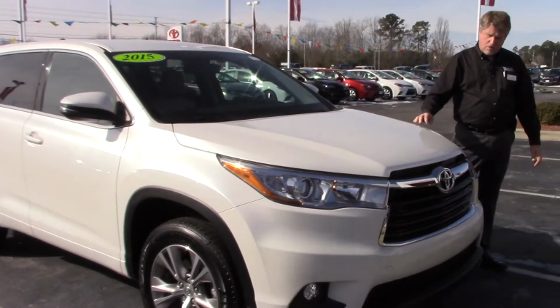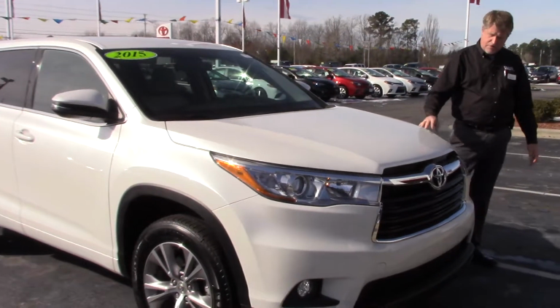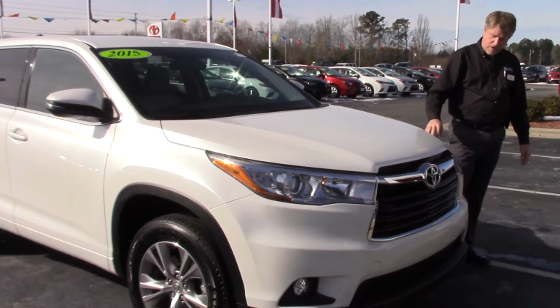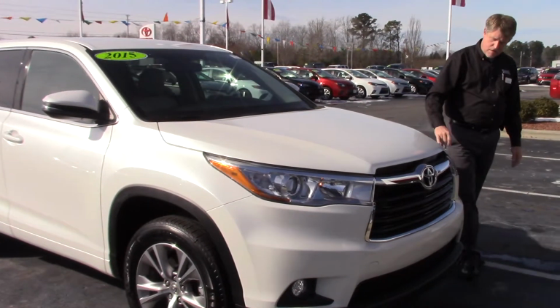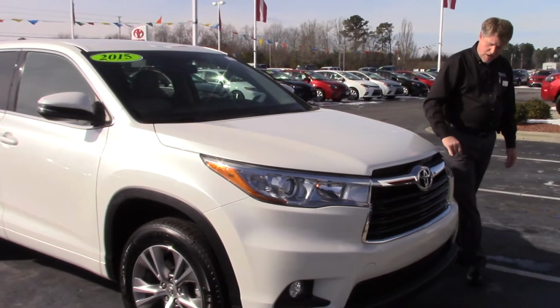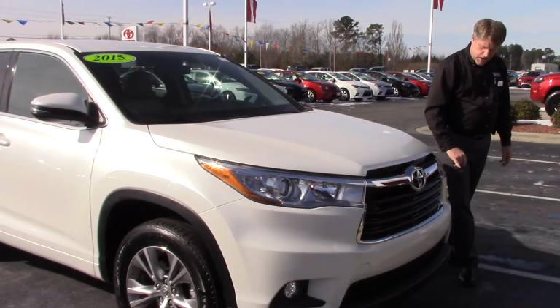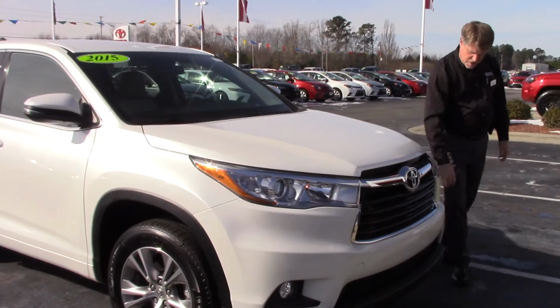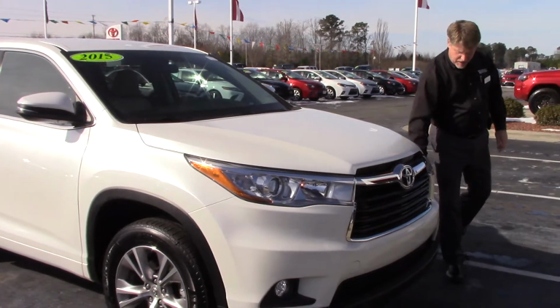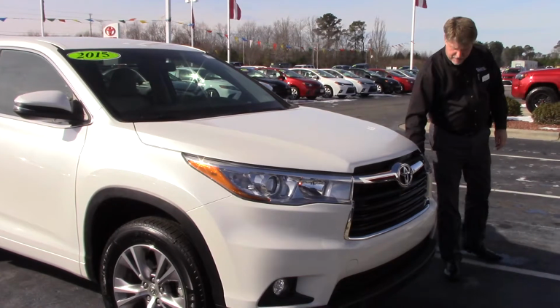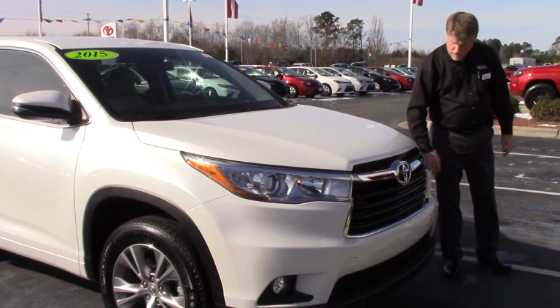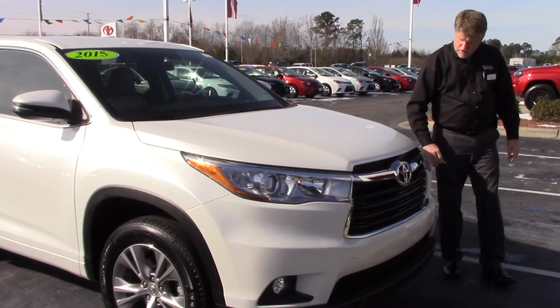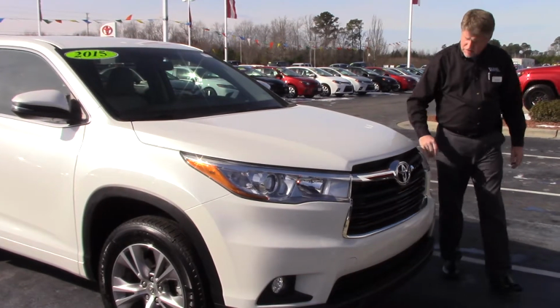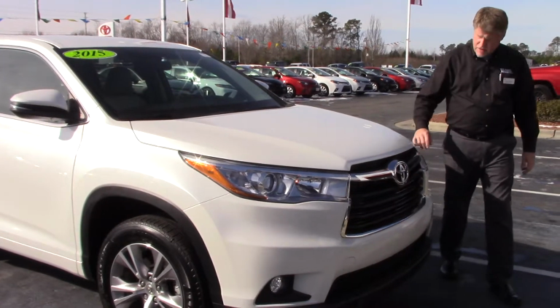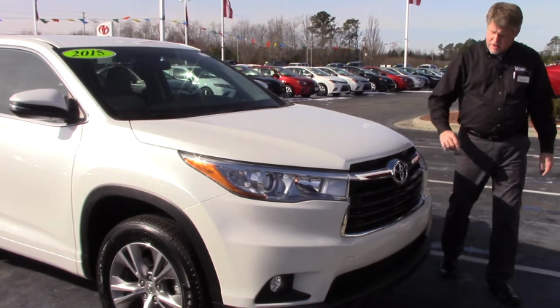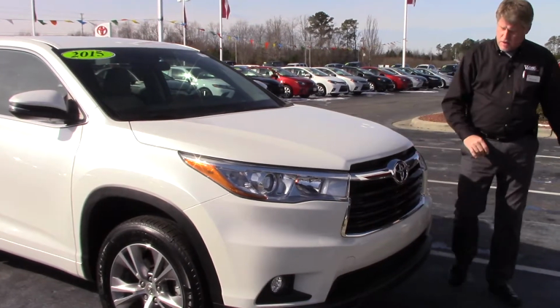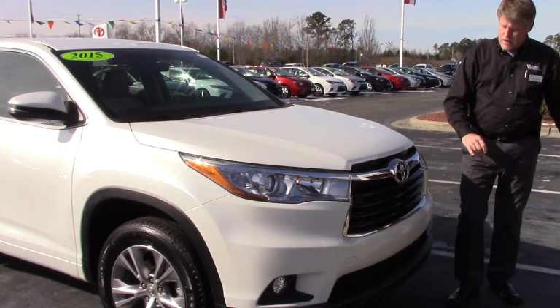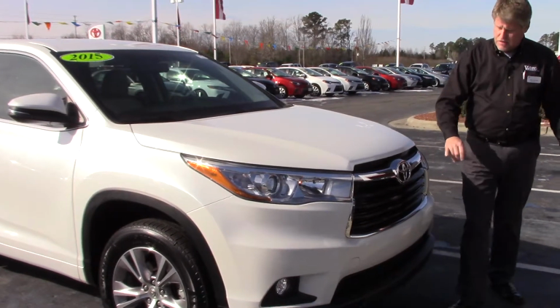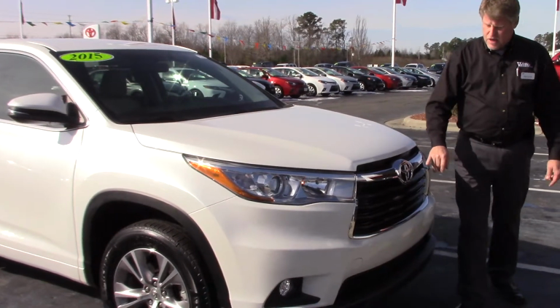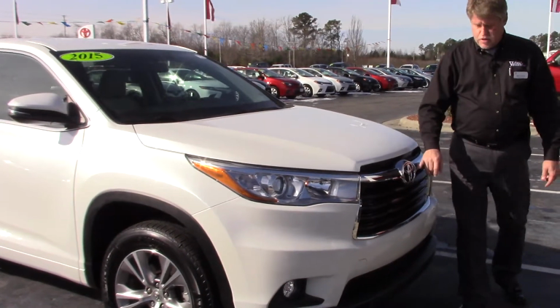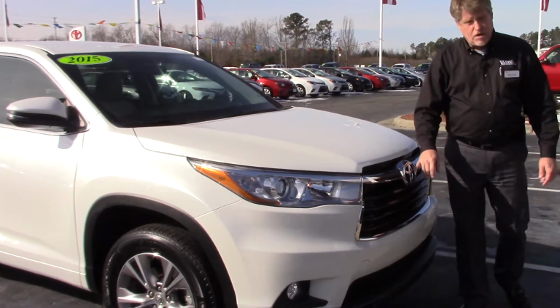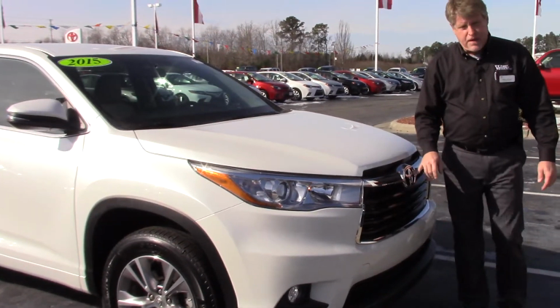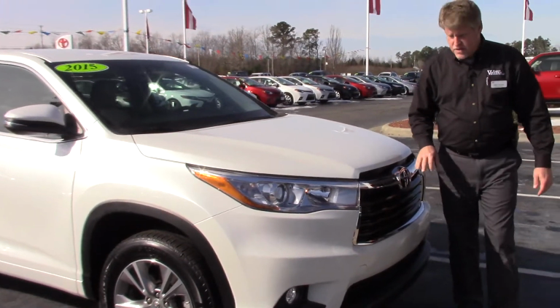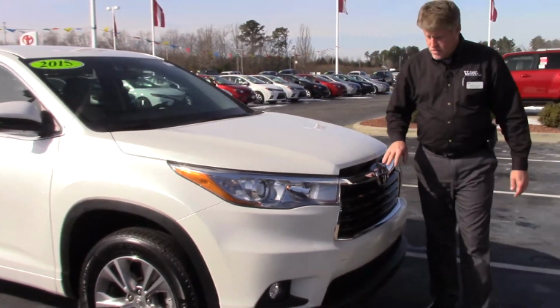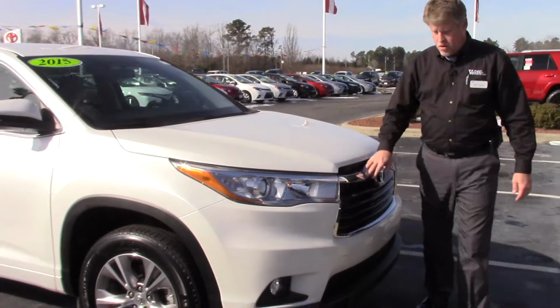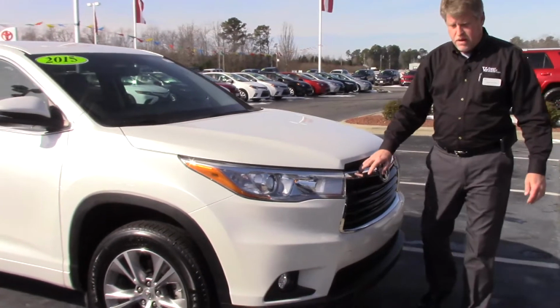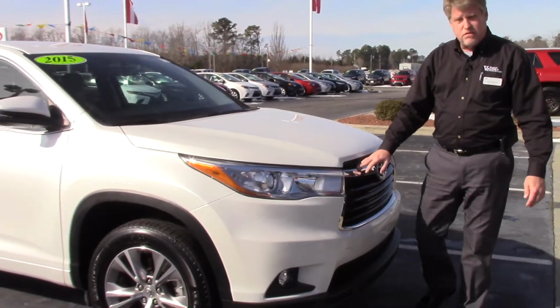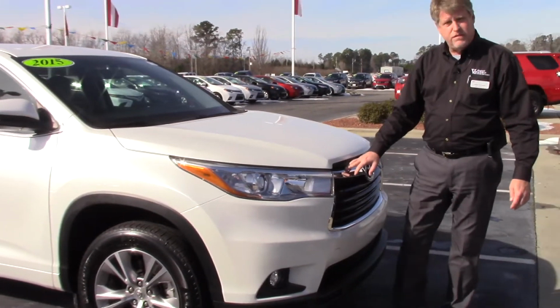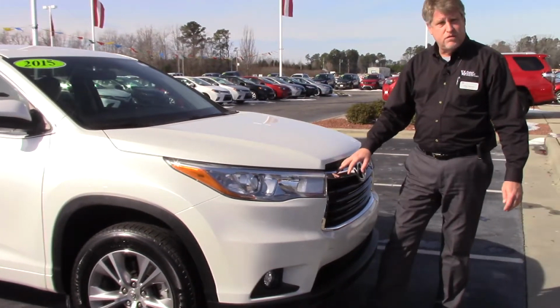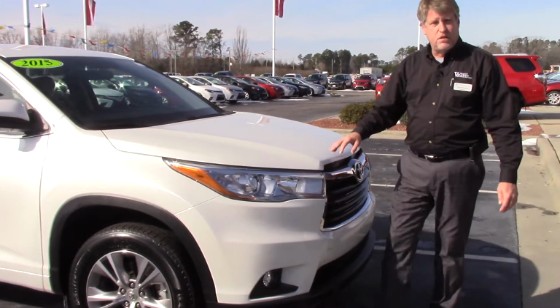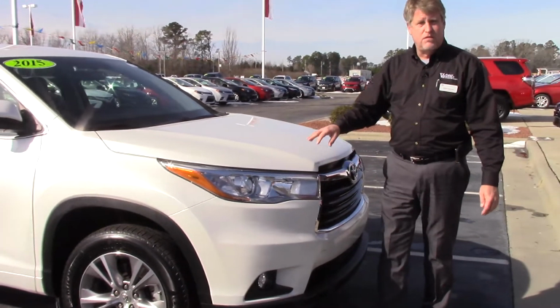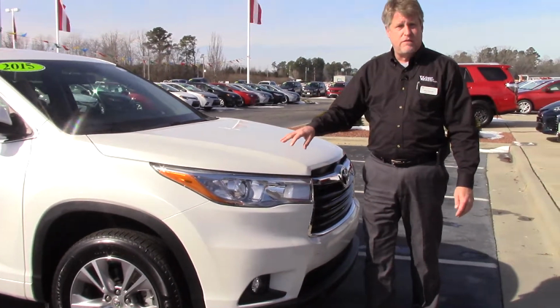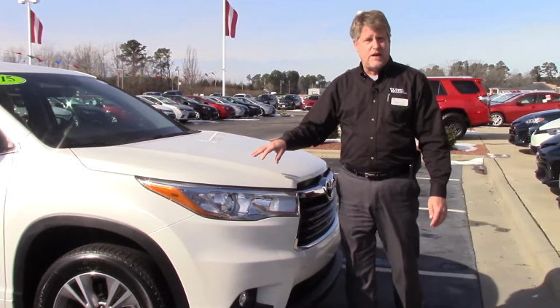Coming across the front here, you've got your LED fog lights, your daytime running lights, Toyota badge, and your chrome bezel. This vehicle is a Toyota certified,